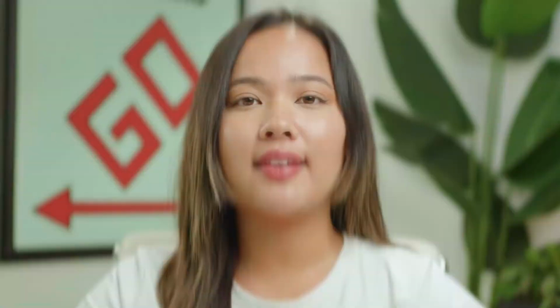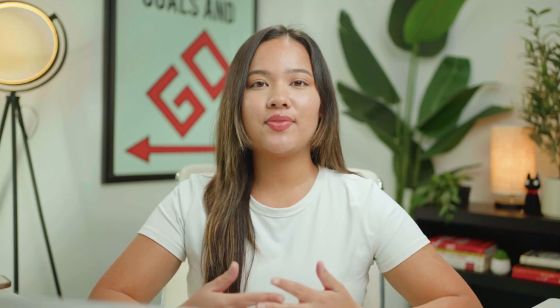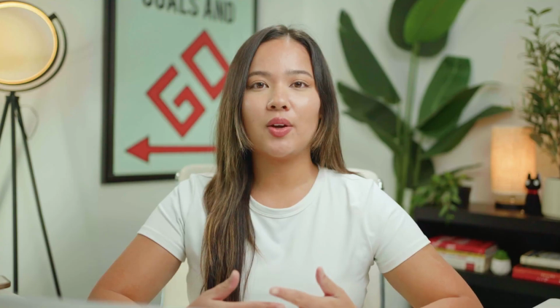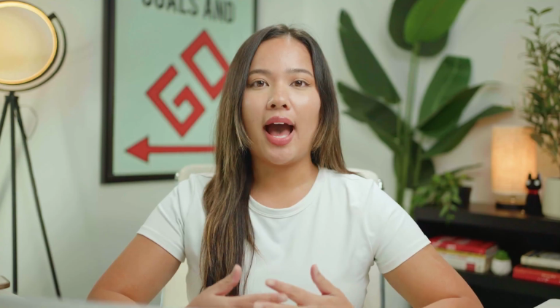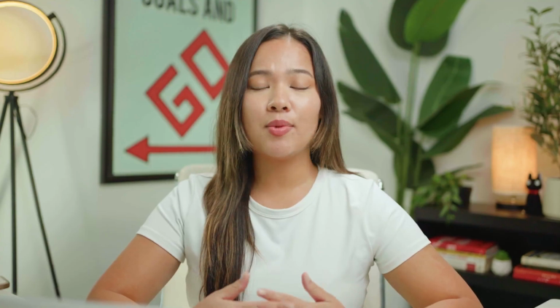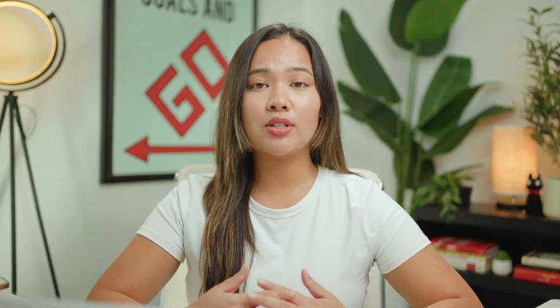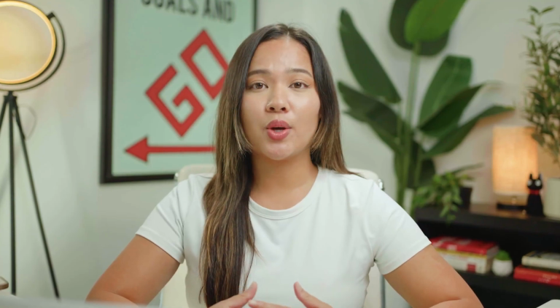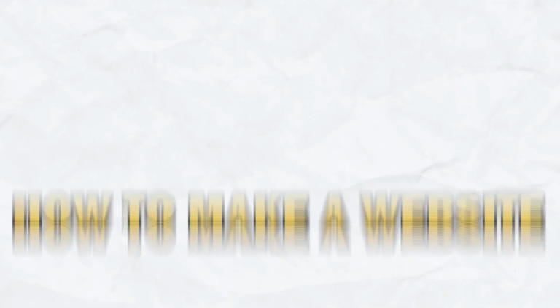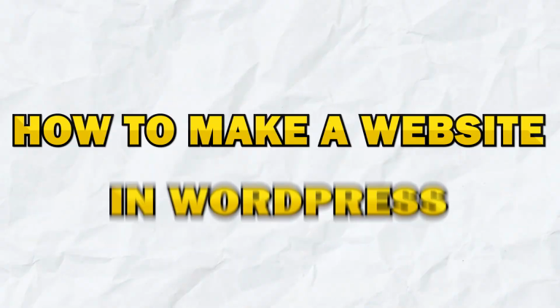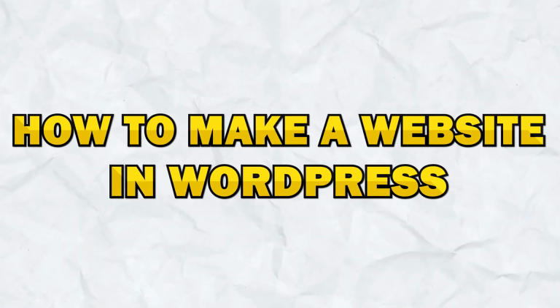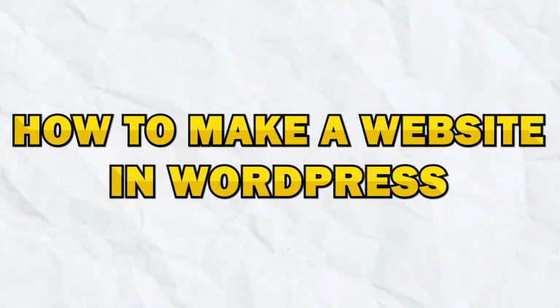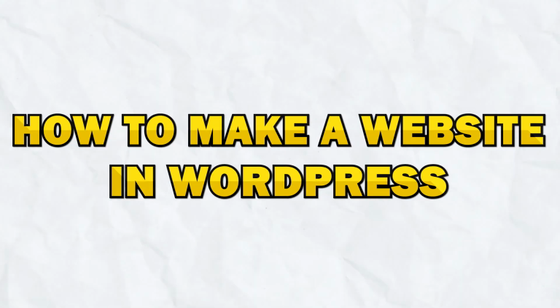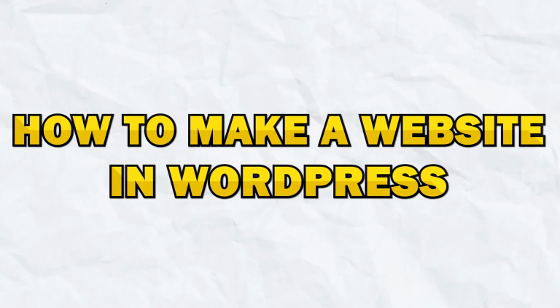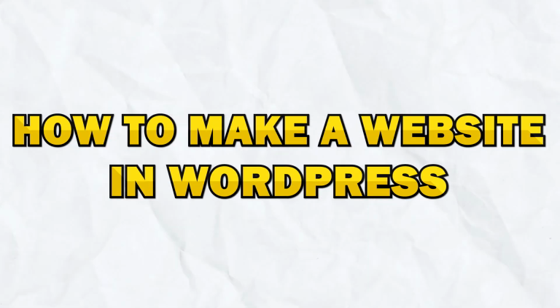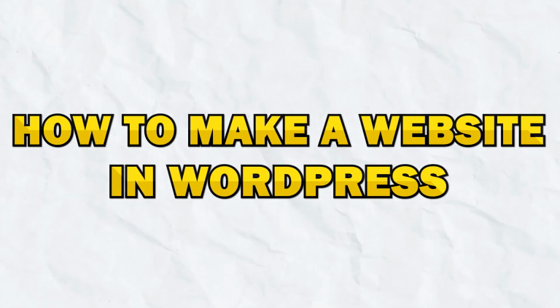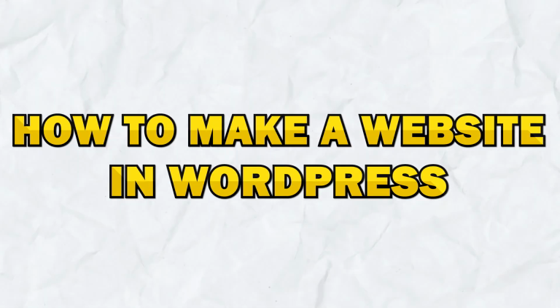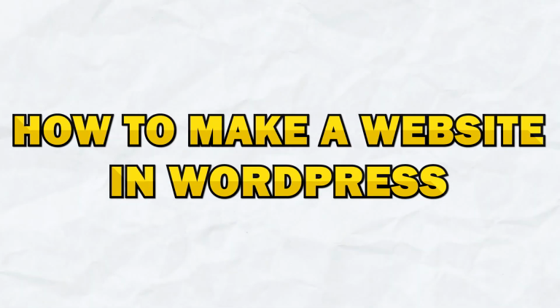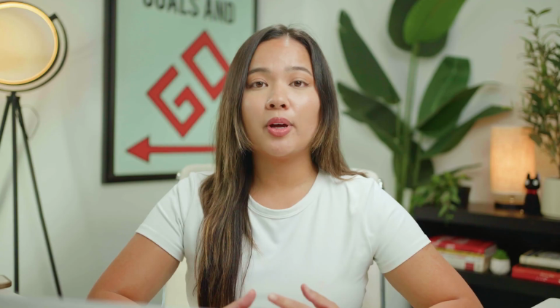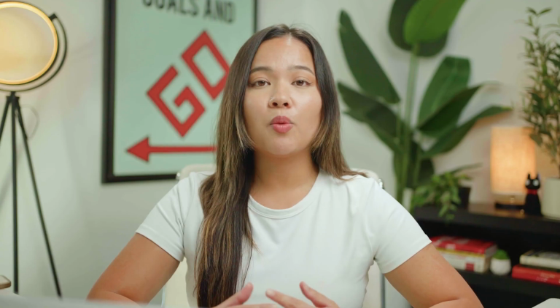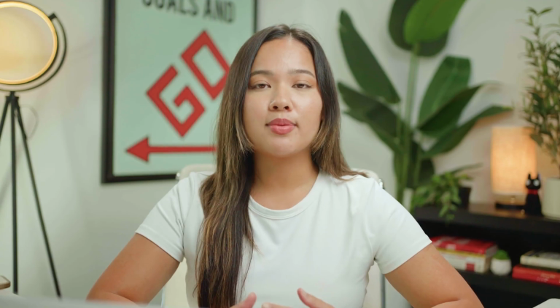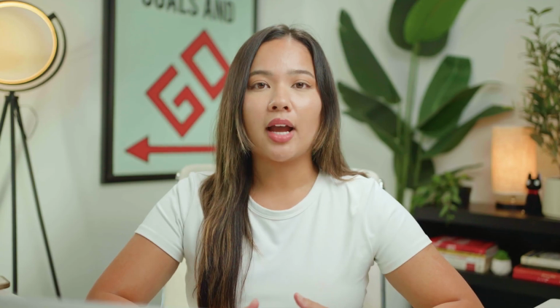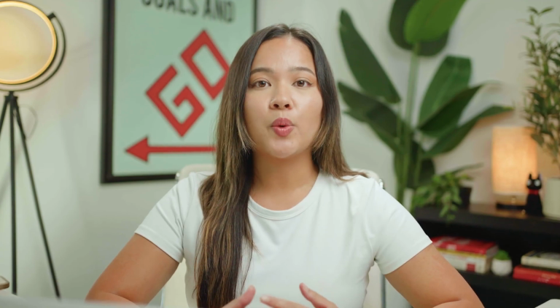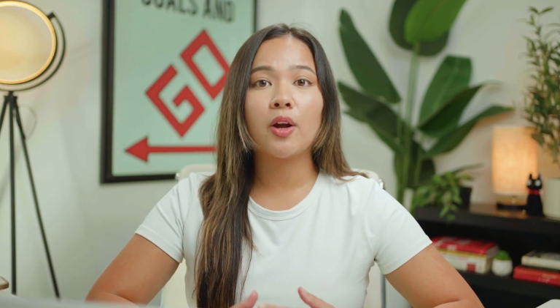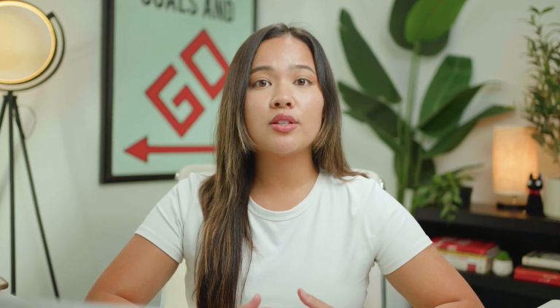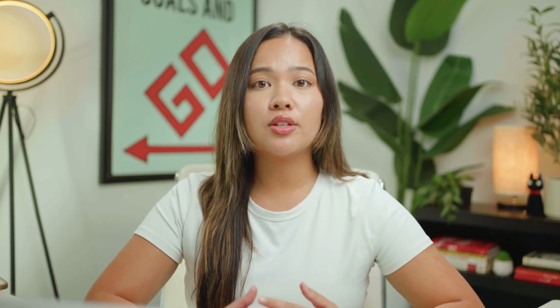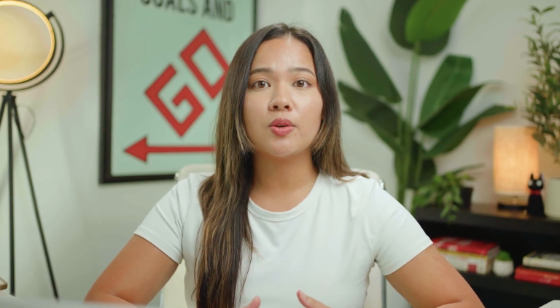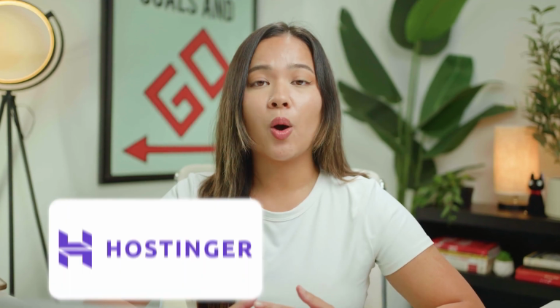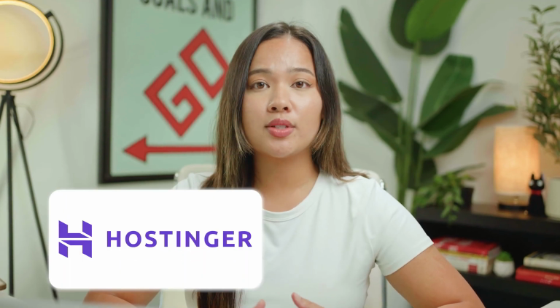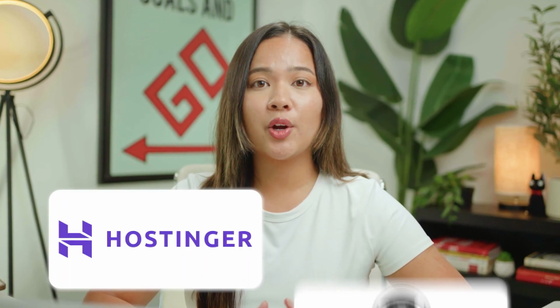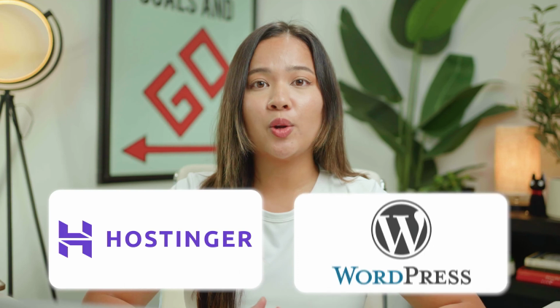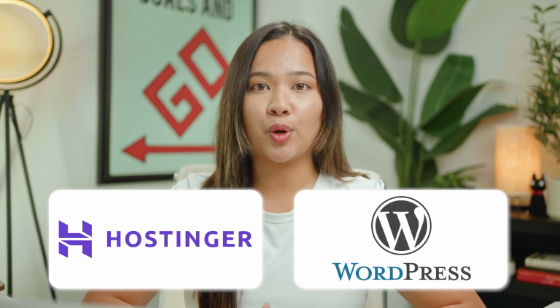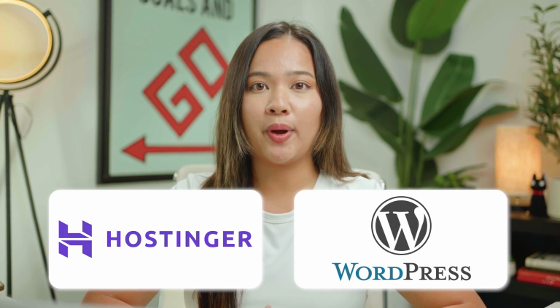In this video, I am going to show you how to make a website in WordPress. To build our website, we are going to use Hostinger and WordPress.